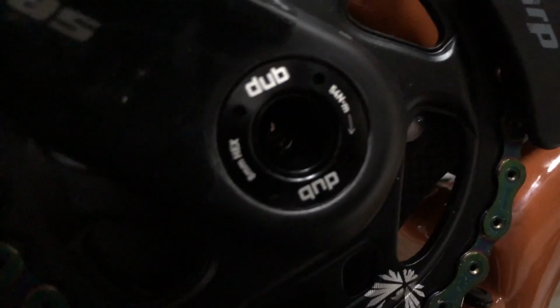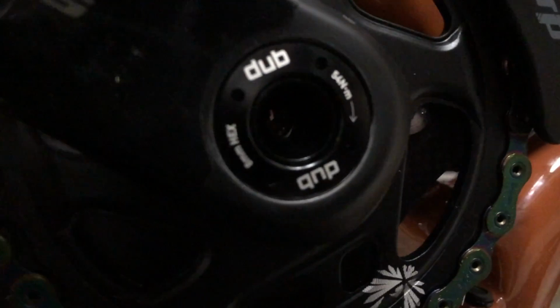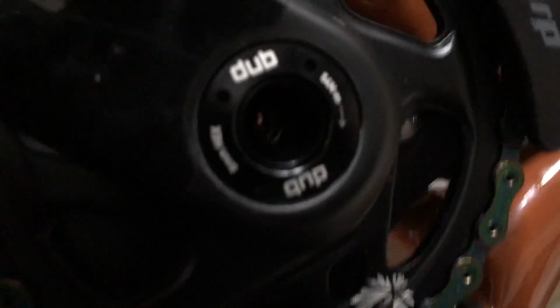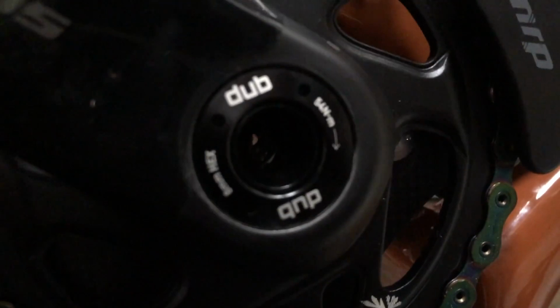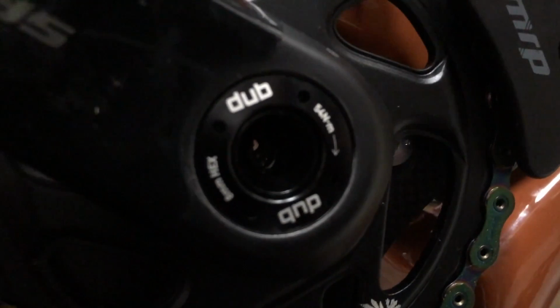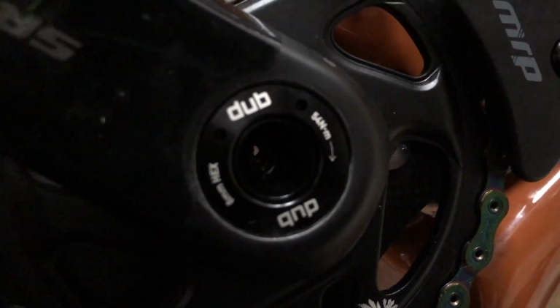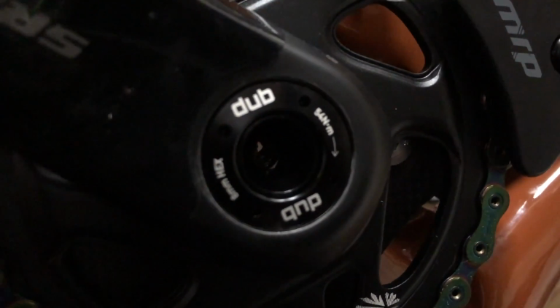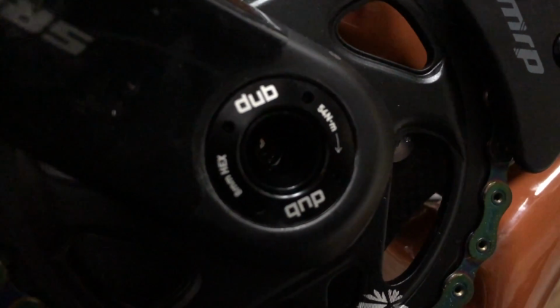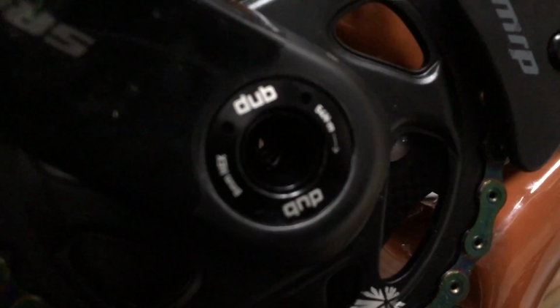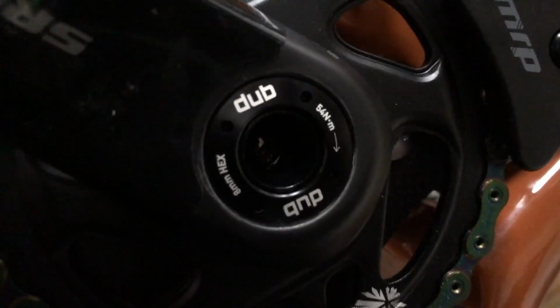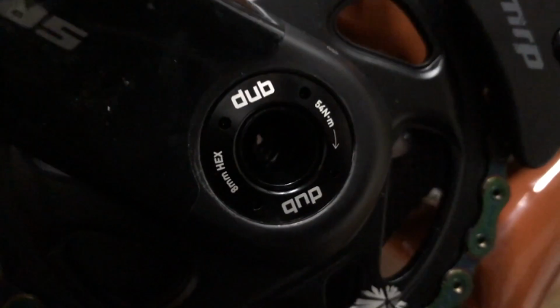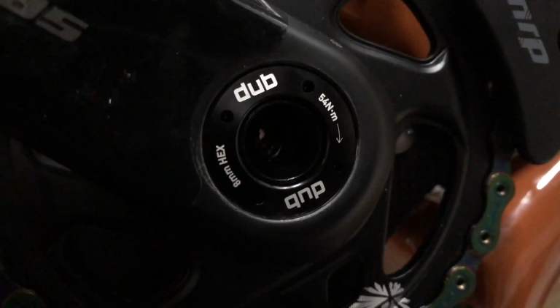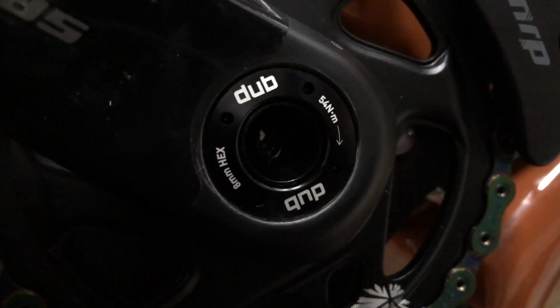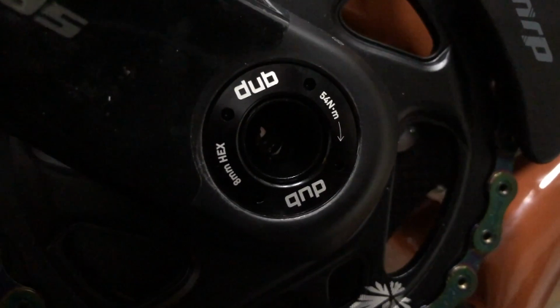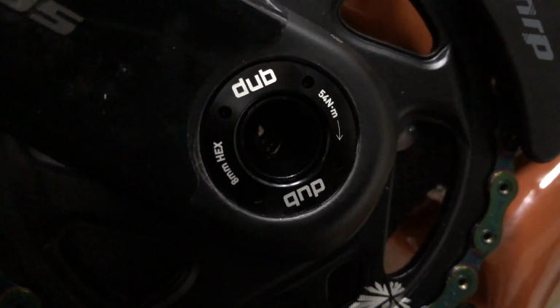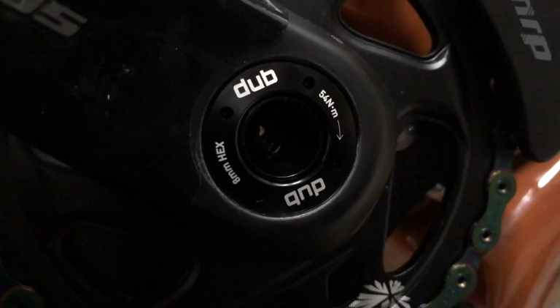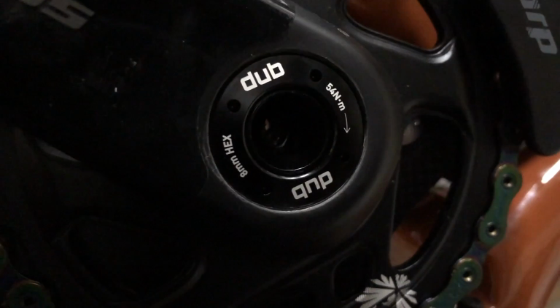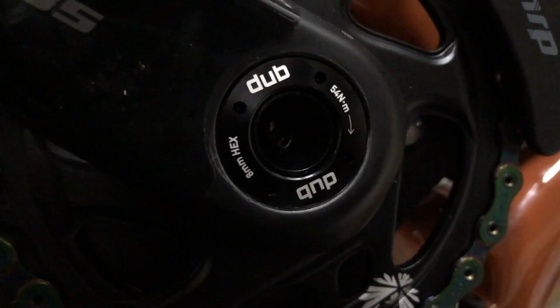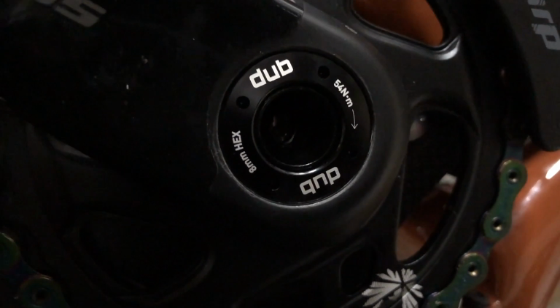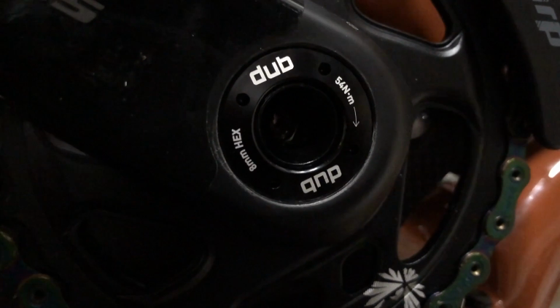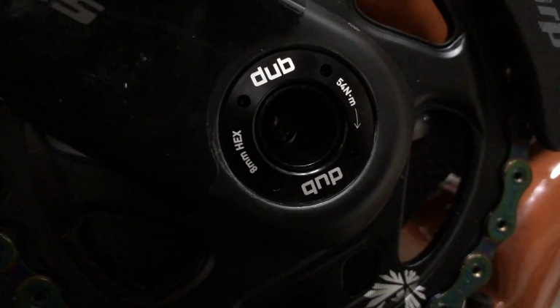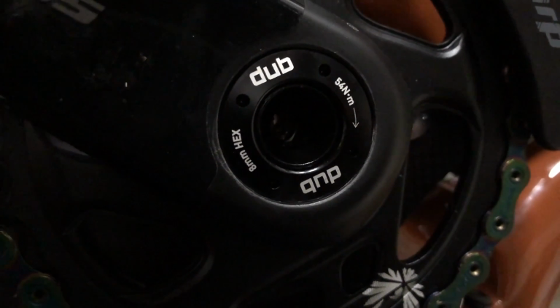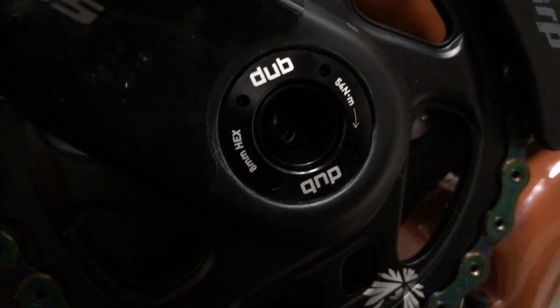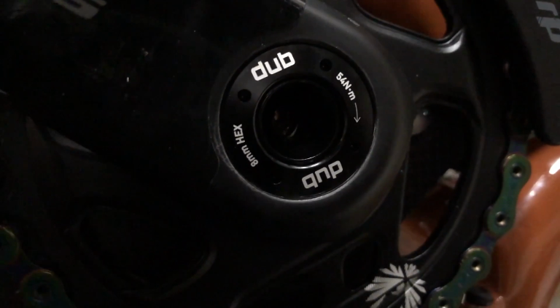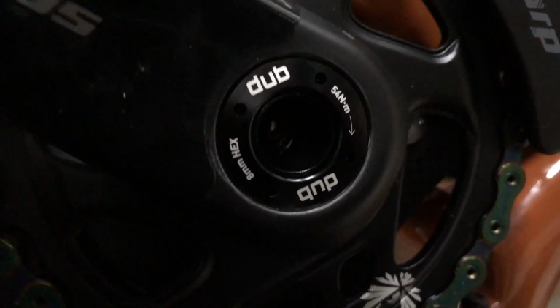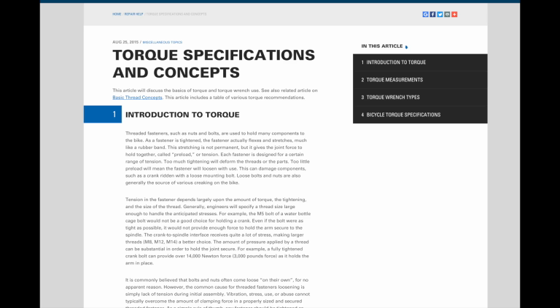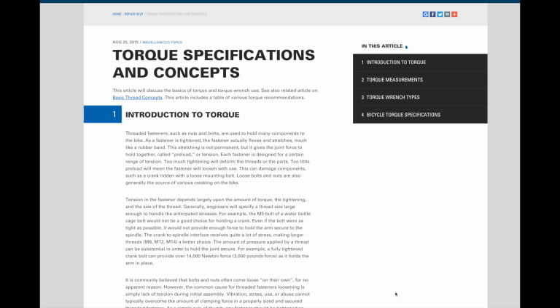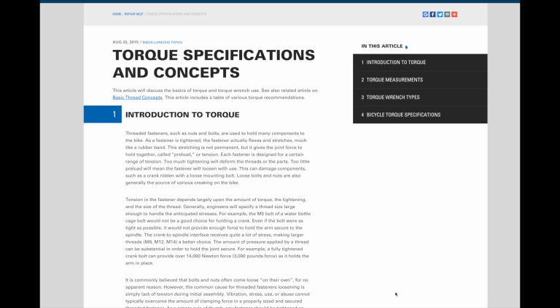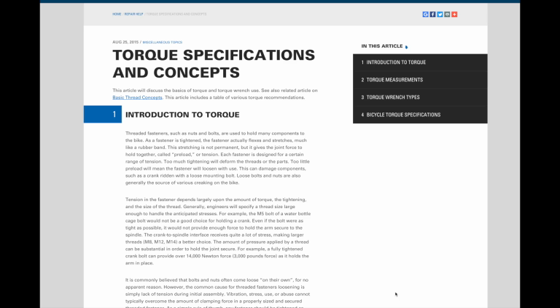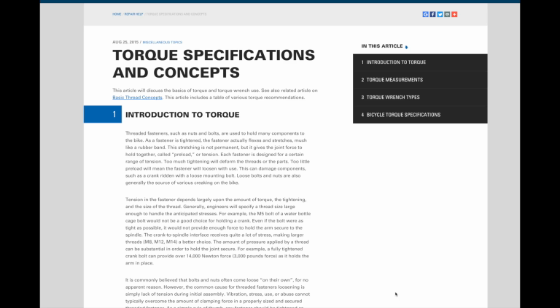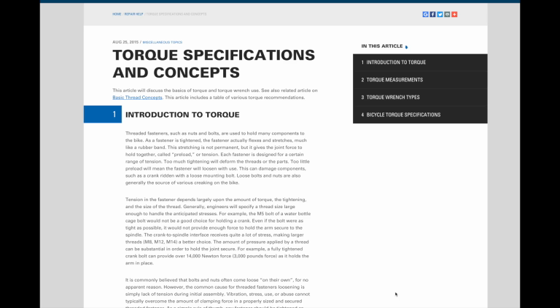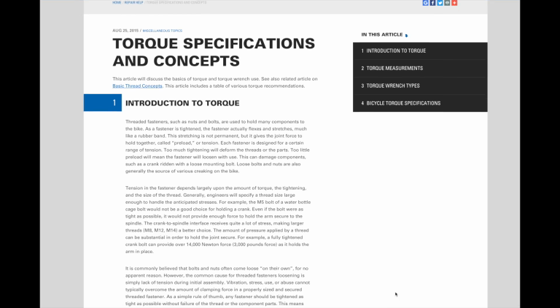So we've got a SRAM DUB crank here. The spindle bolts on these are usually pretty high — 54 Newton meters.